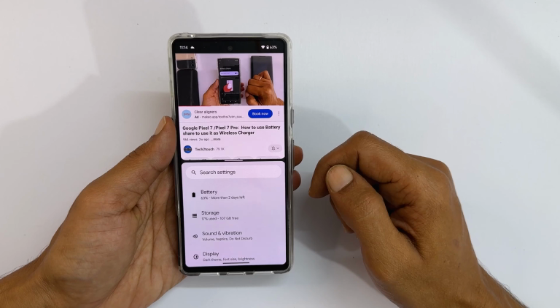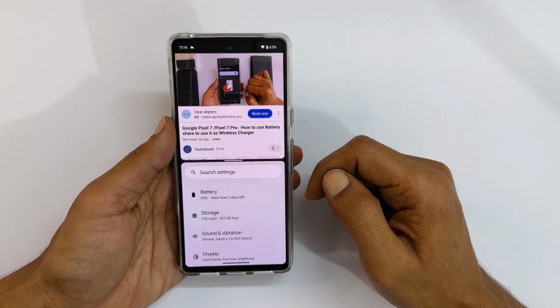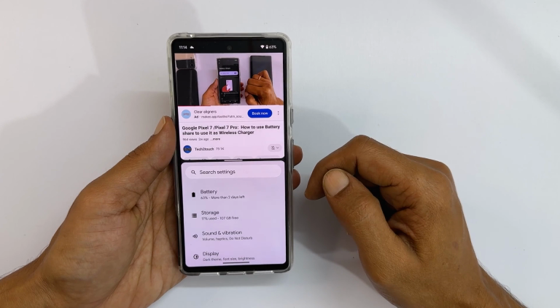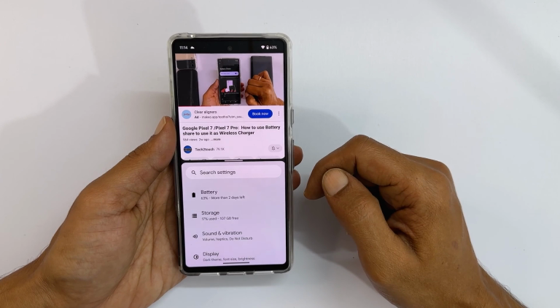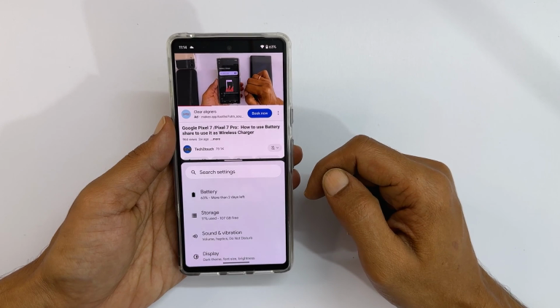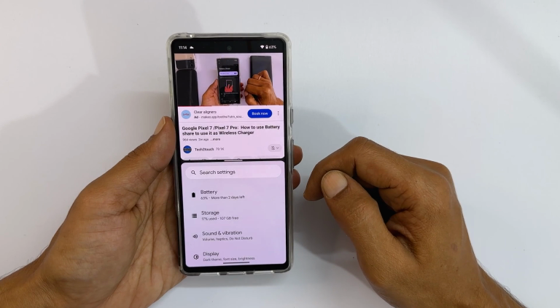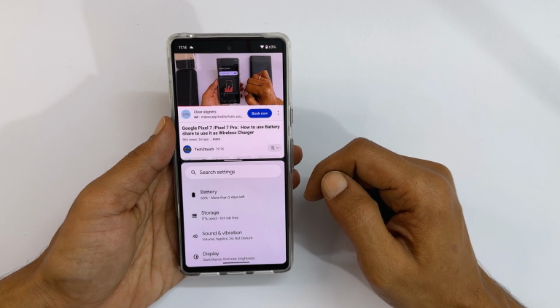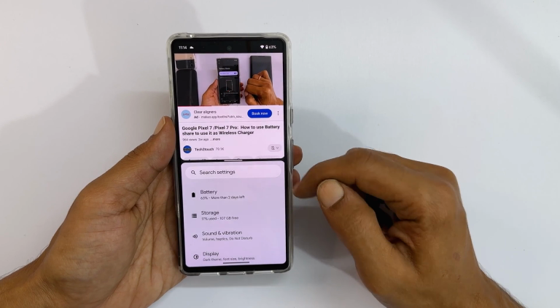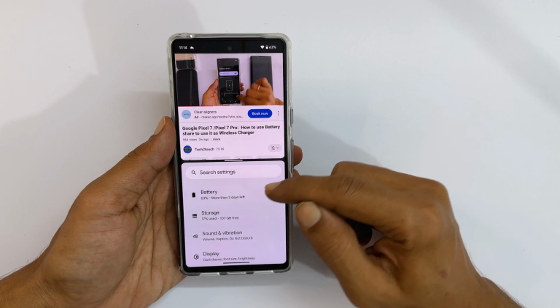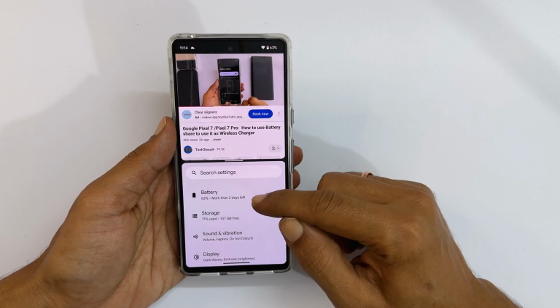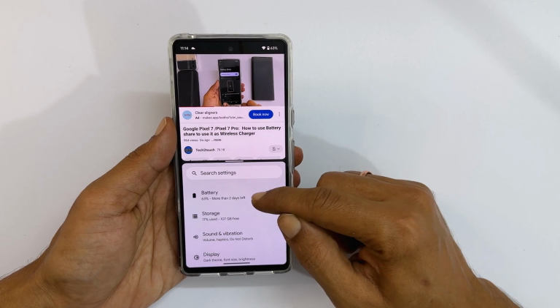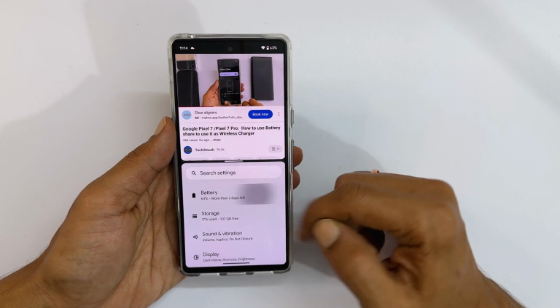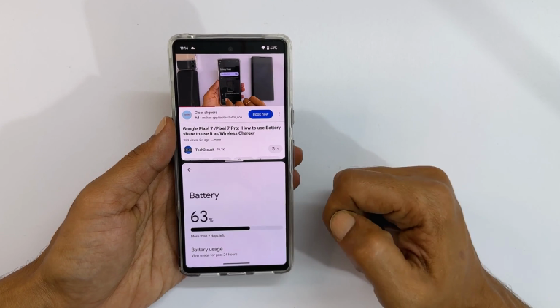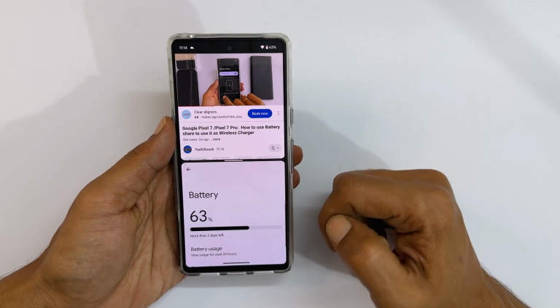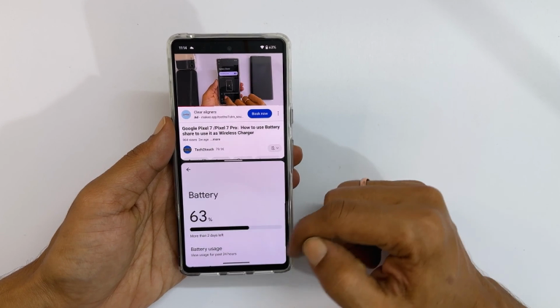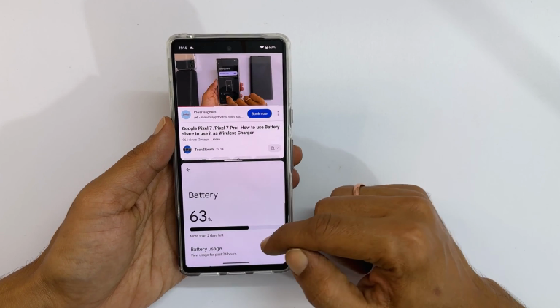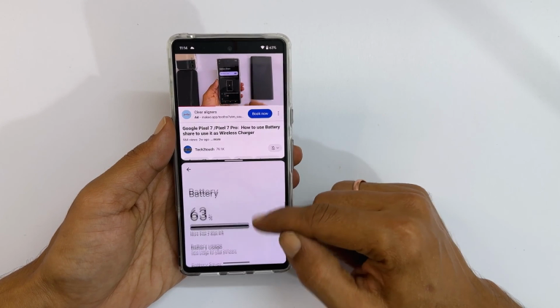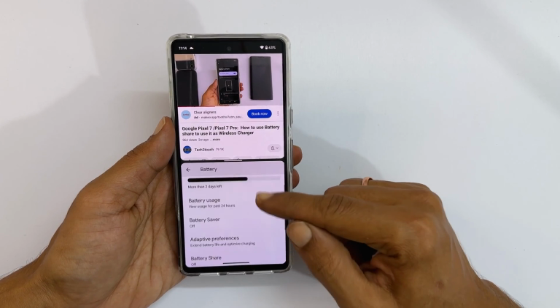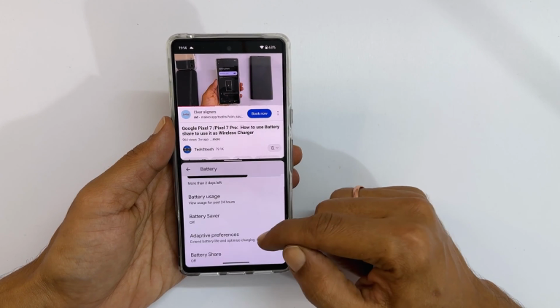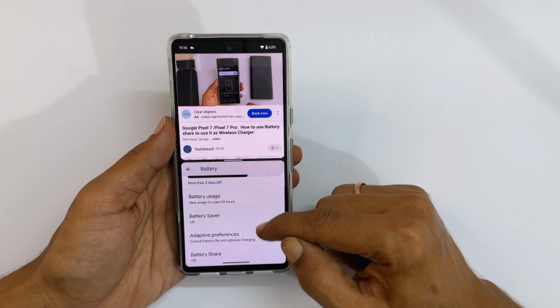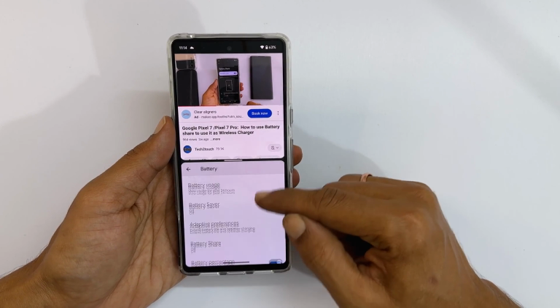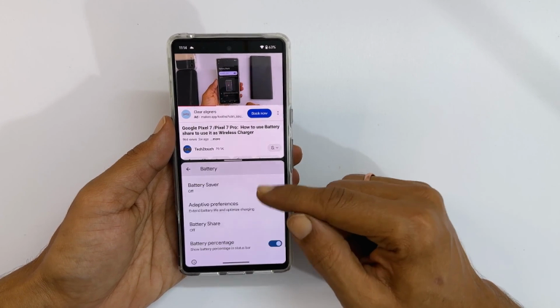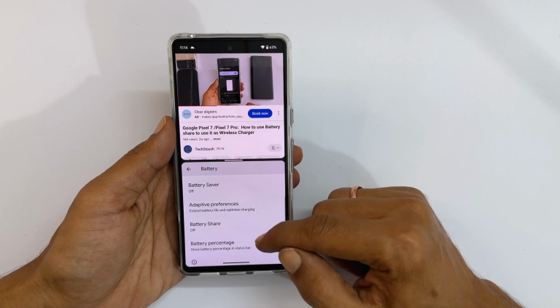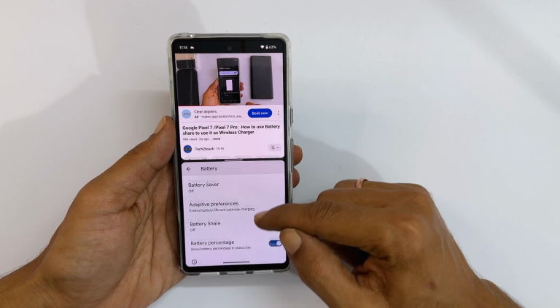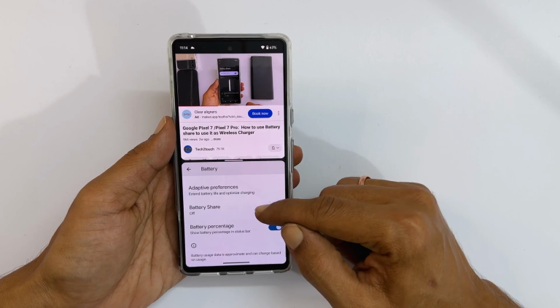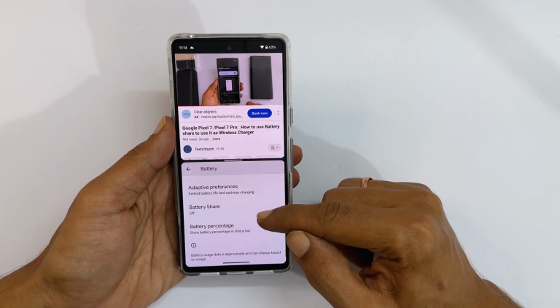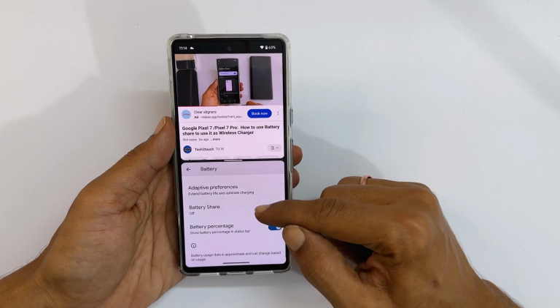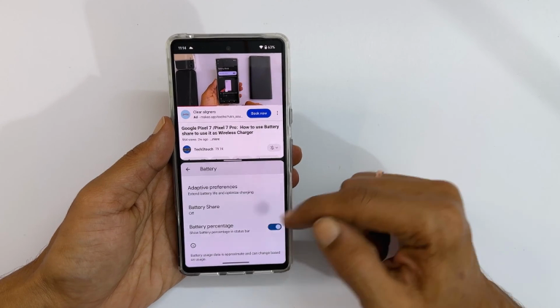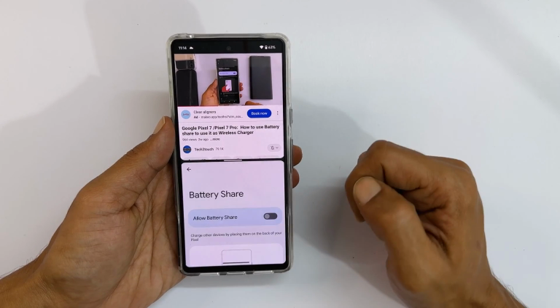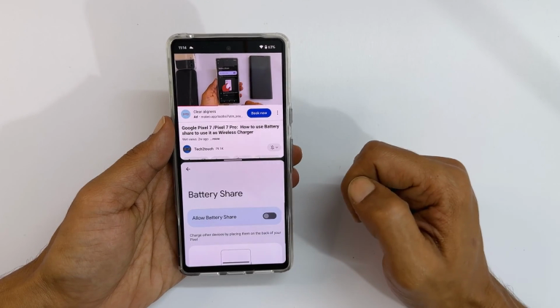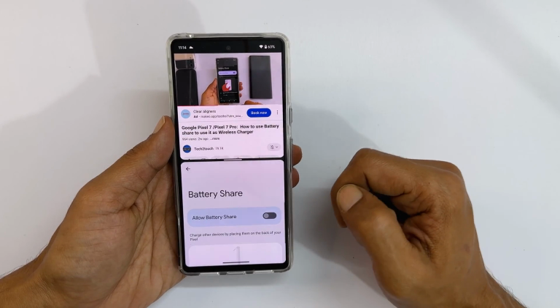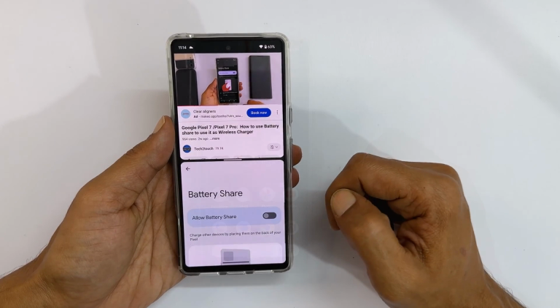Welcome to the channel. In this video, I will show you how to use split screen multitasking on Google Pixel 7 and Pixel 7 Pro.